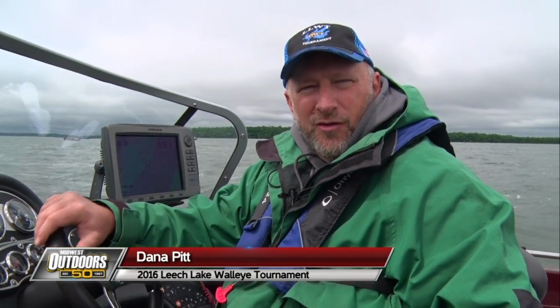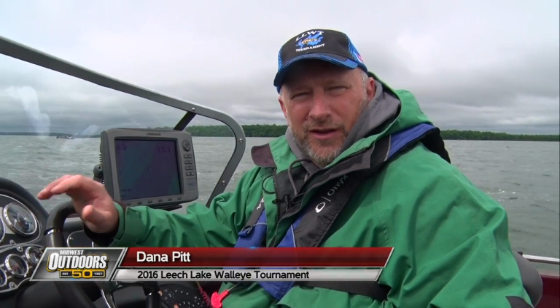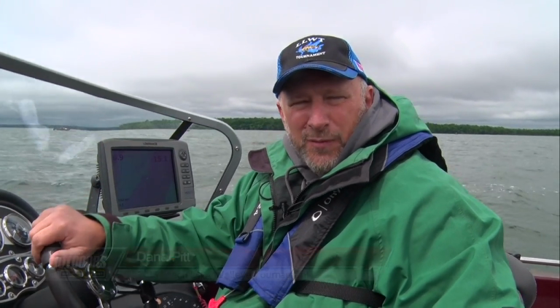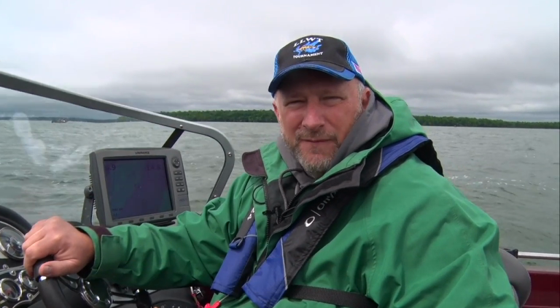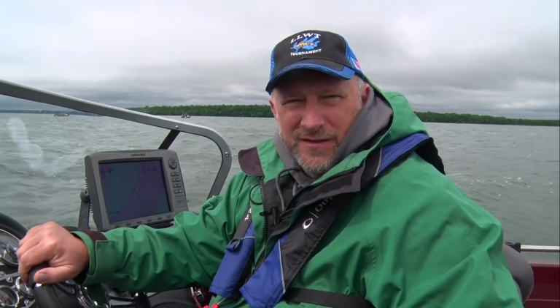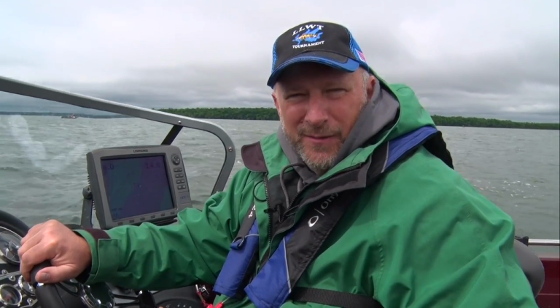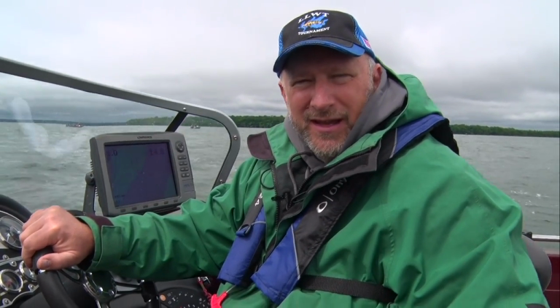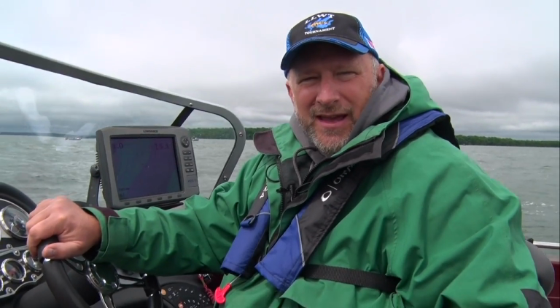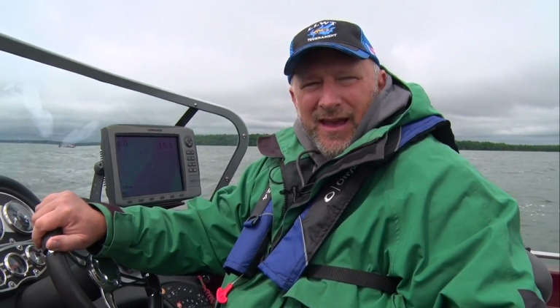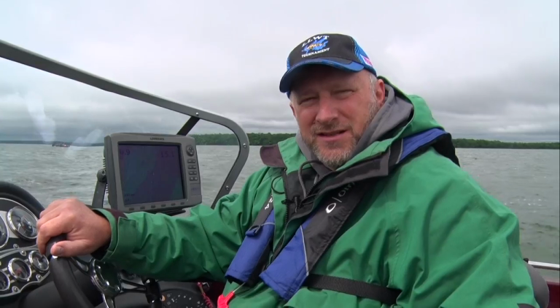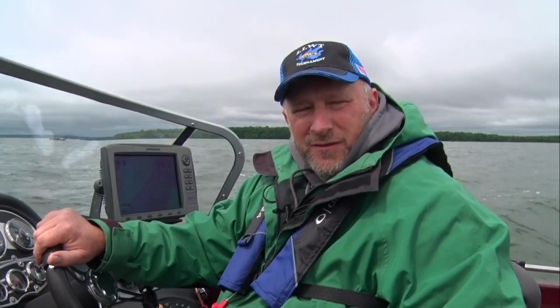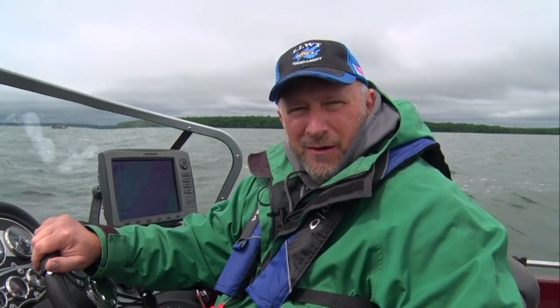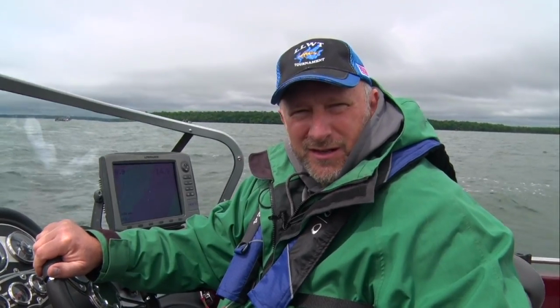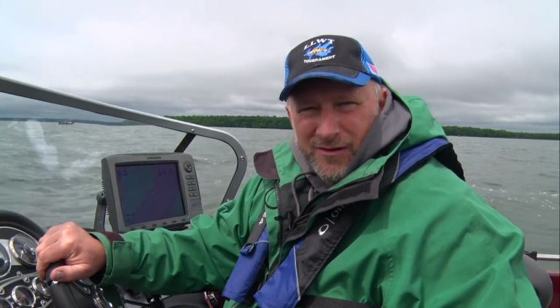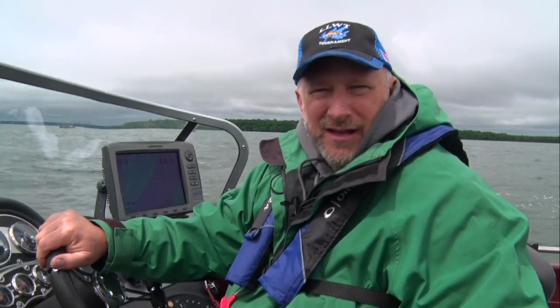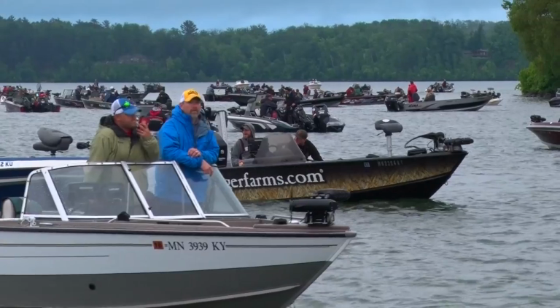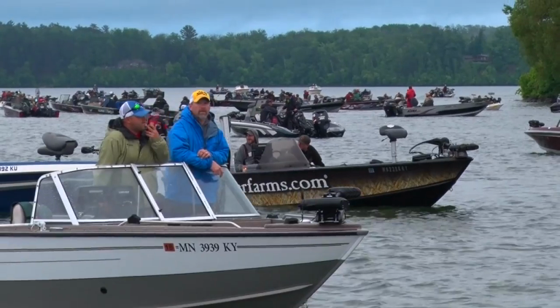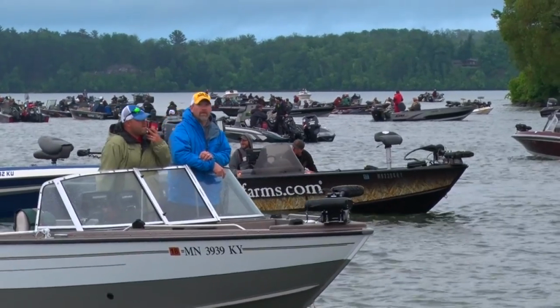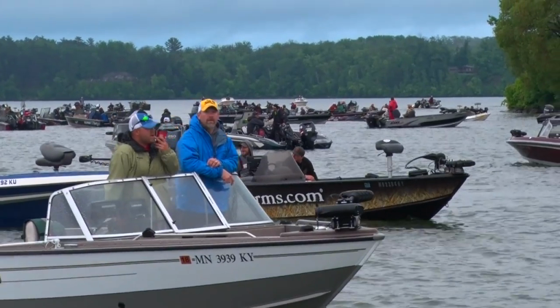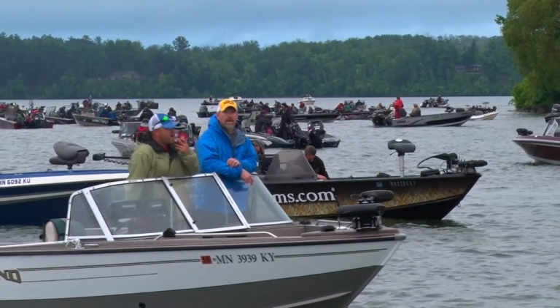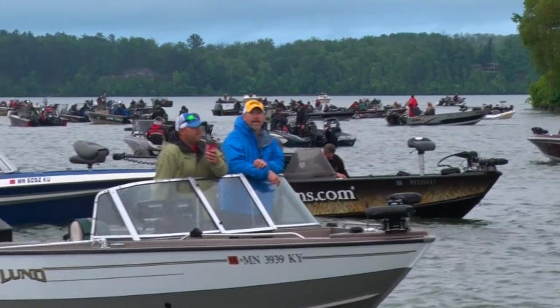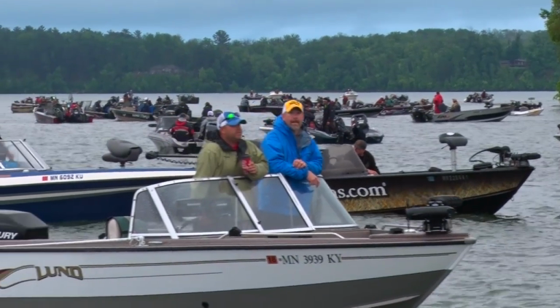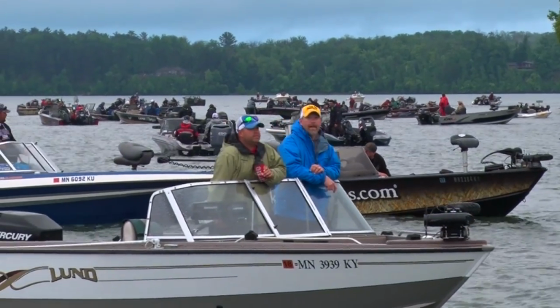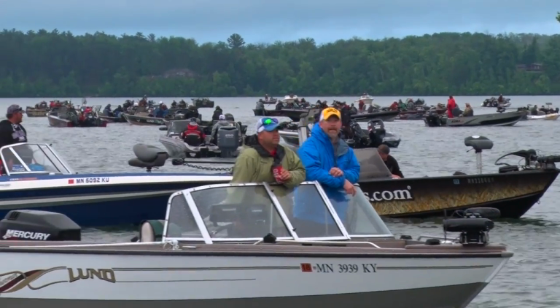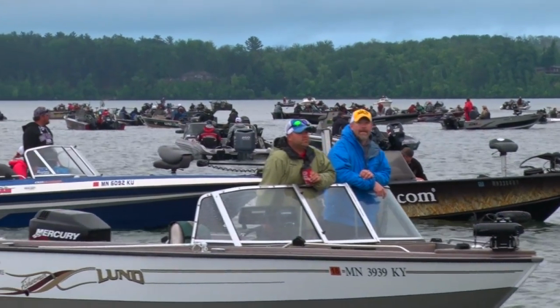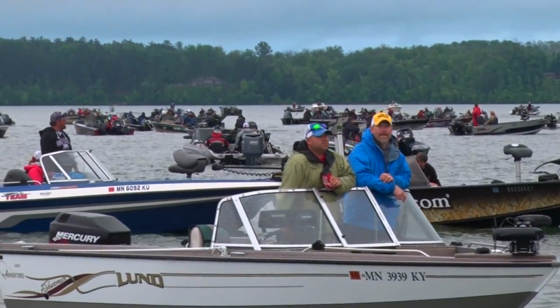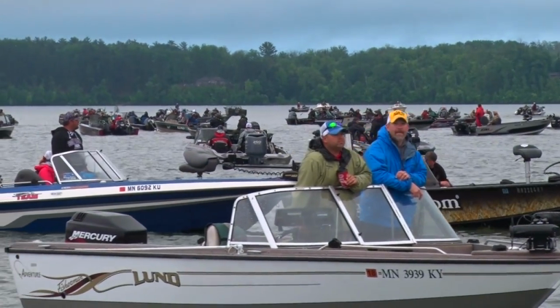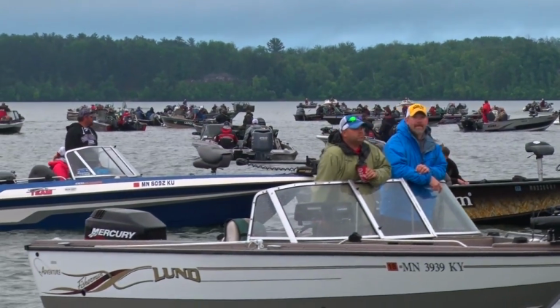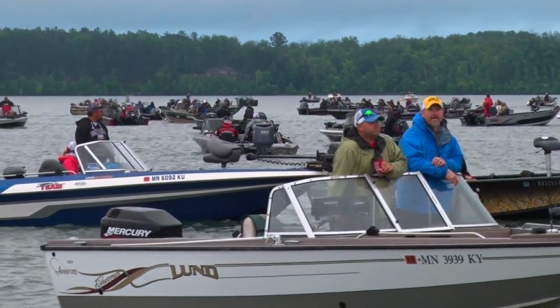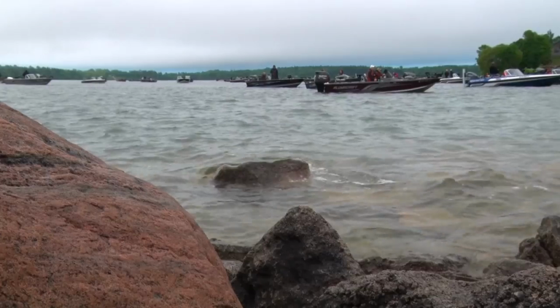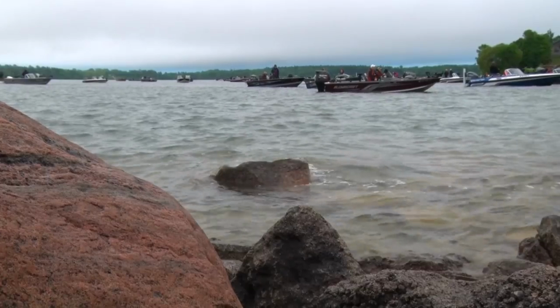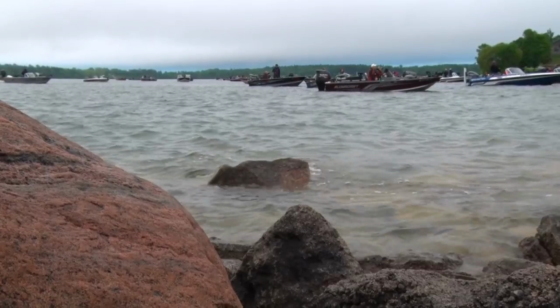It's a local non-profit tournament. And just a few hours ago, 155 teams took off chasing $40,000 in prize money.